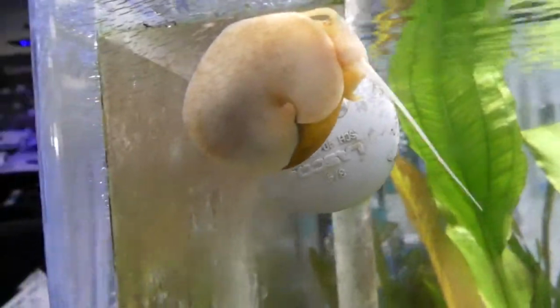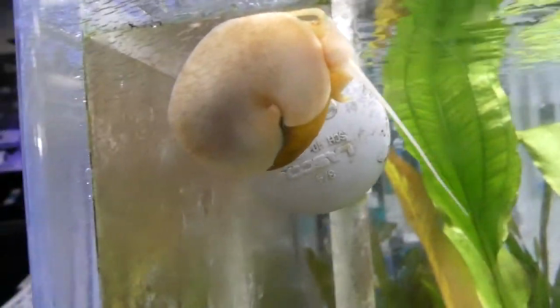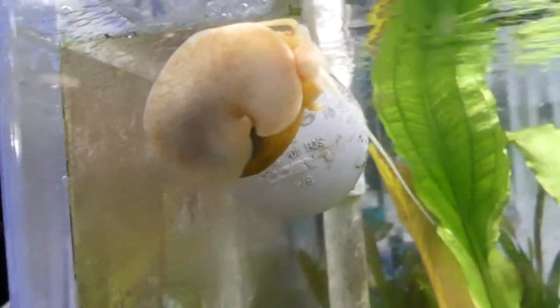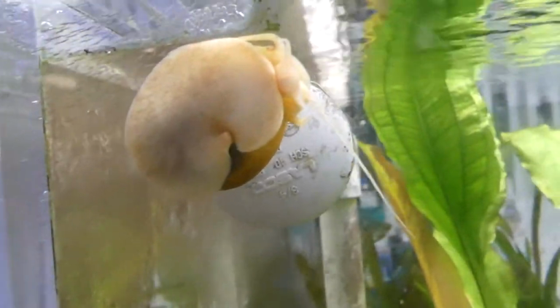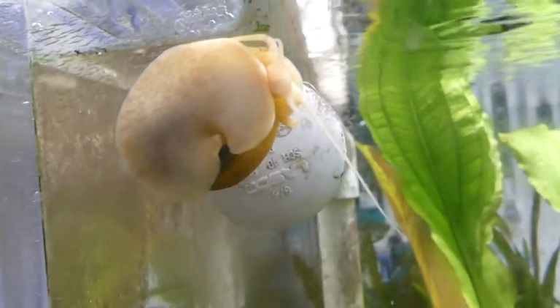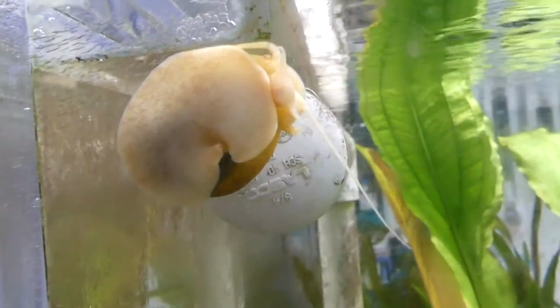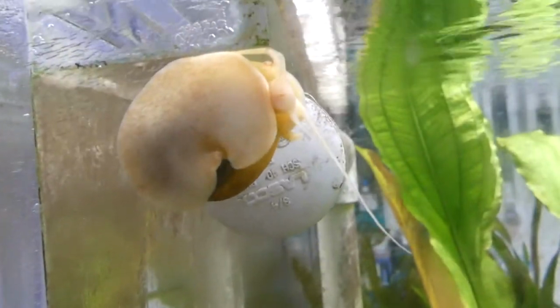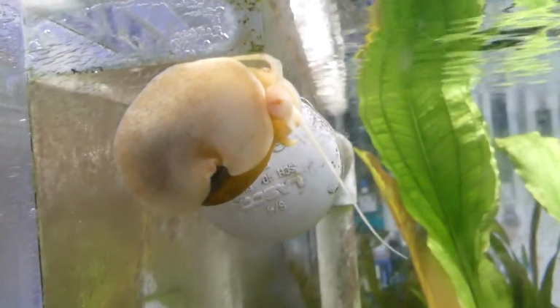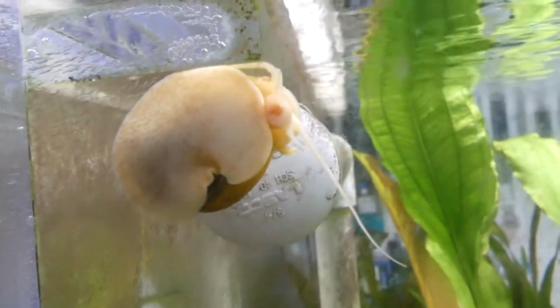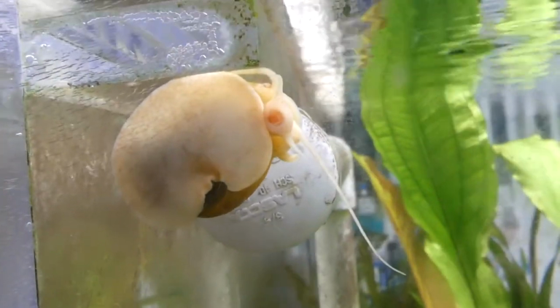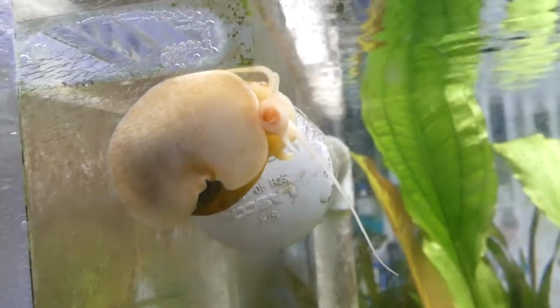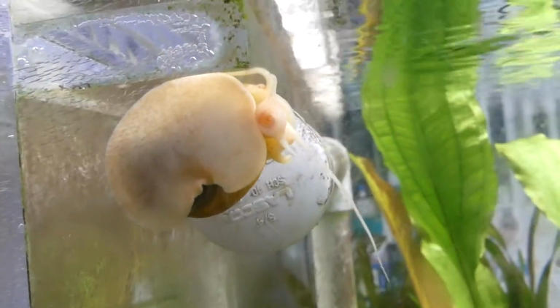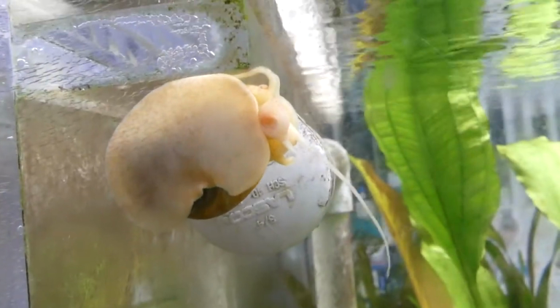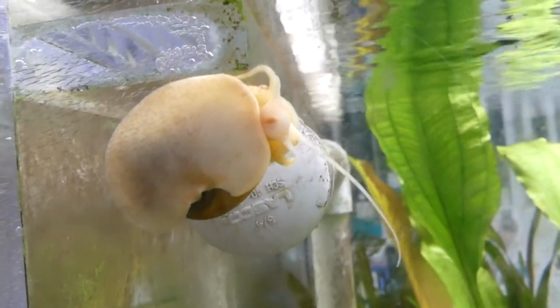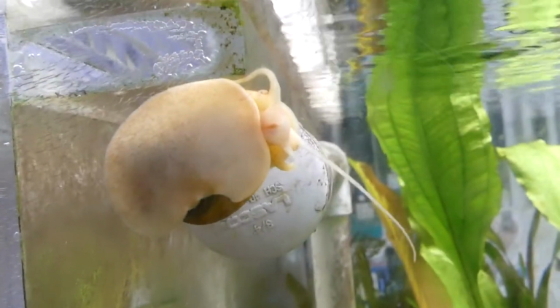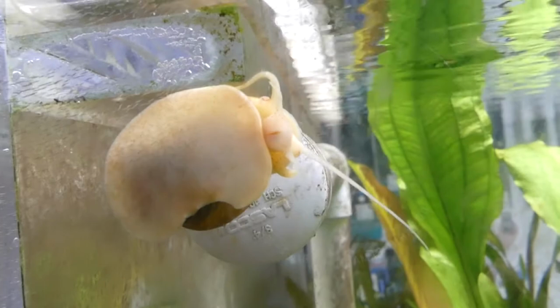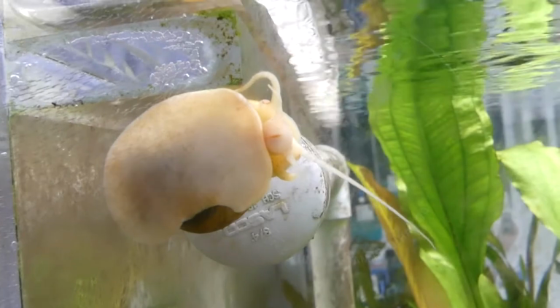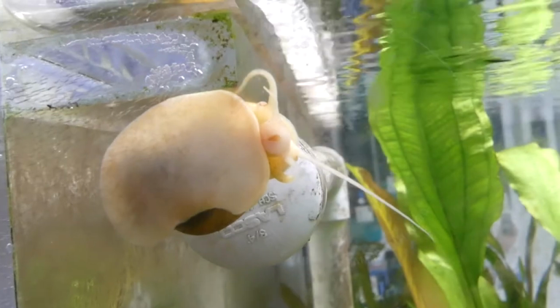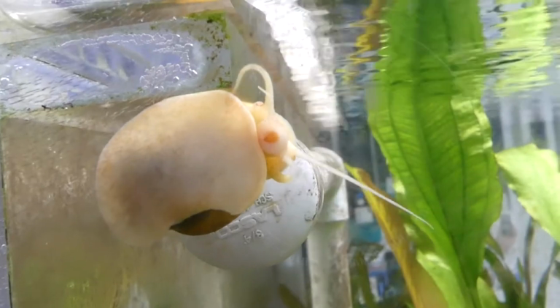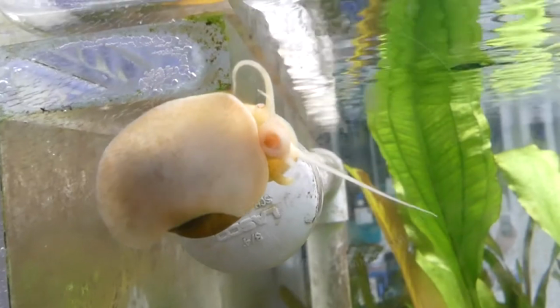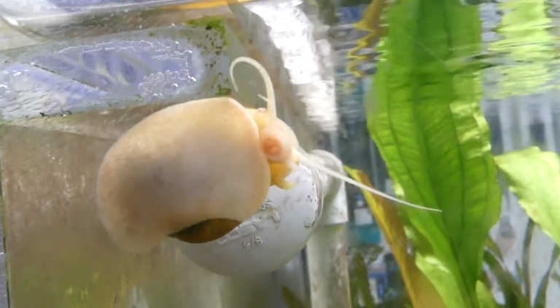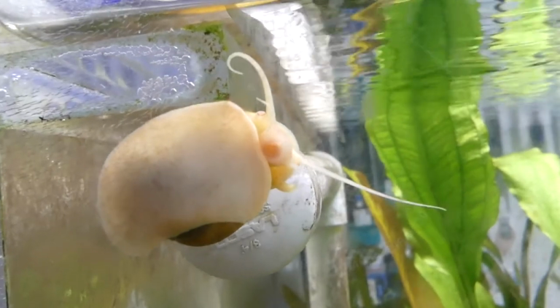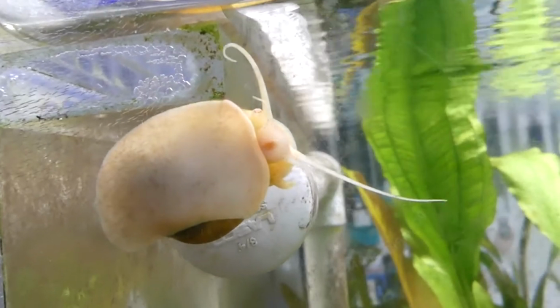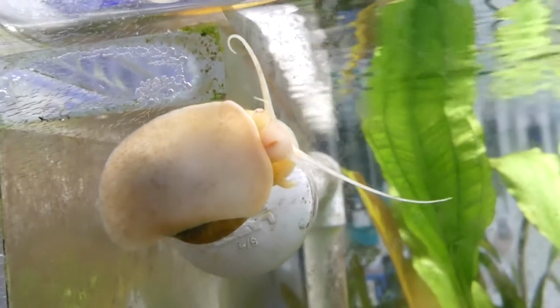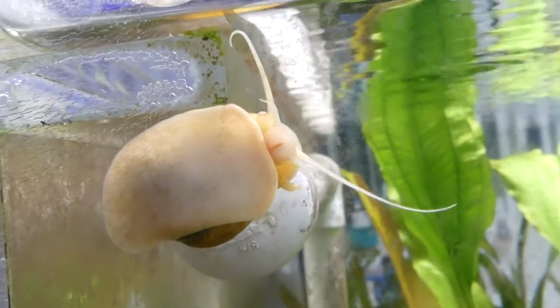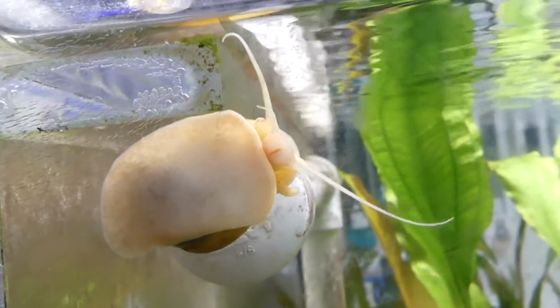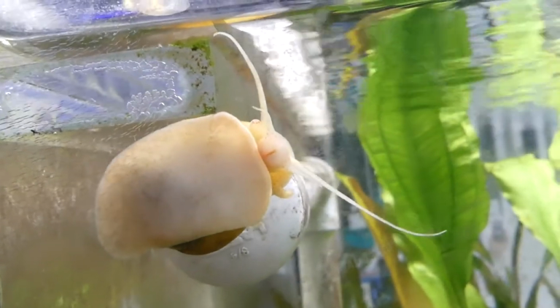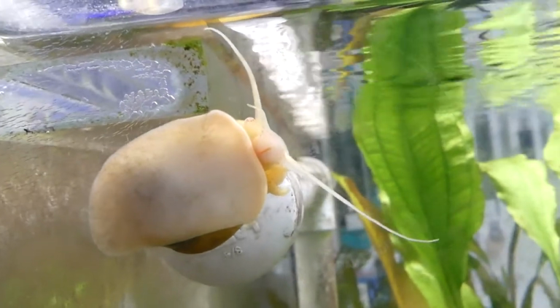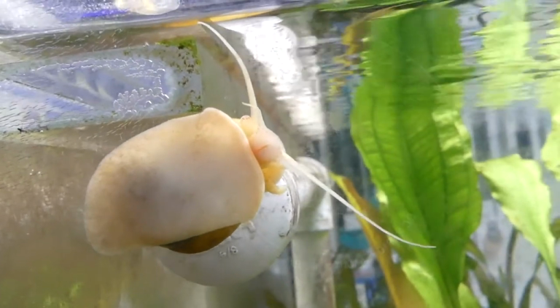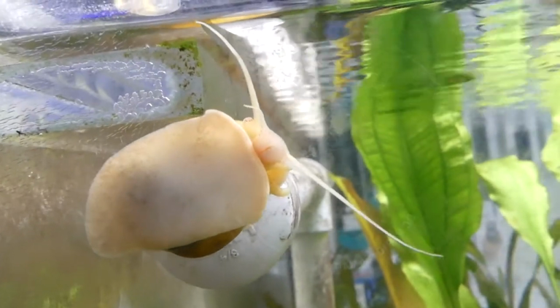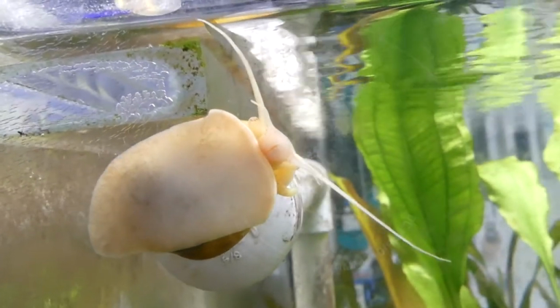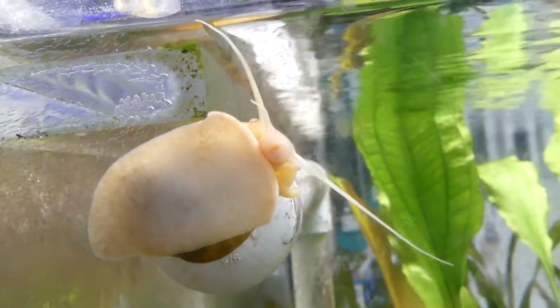And of course you got your mystery snails. Who doesn't like mystery snails? They look like an alien.